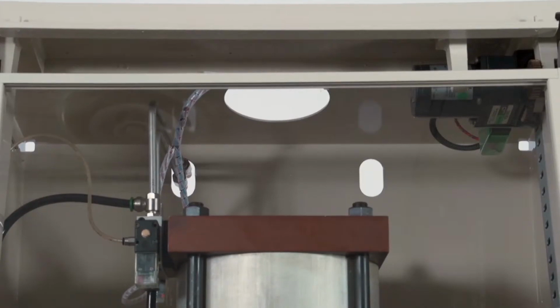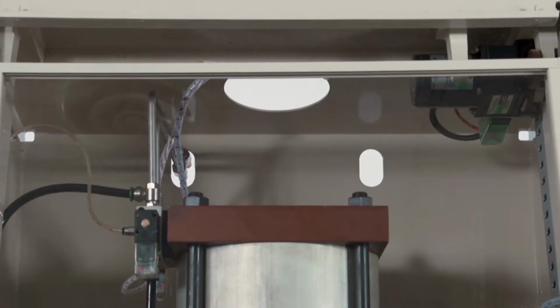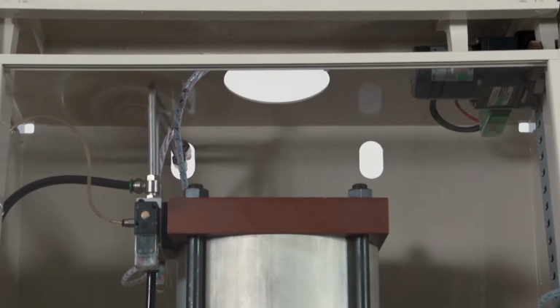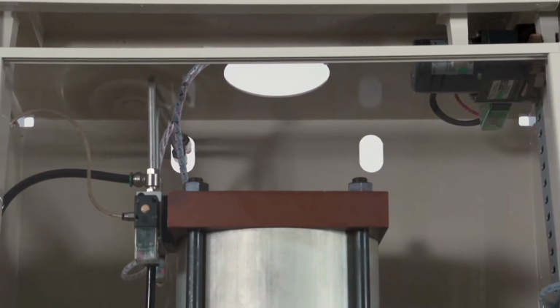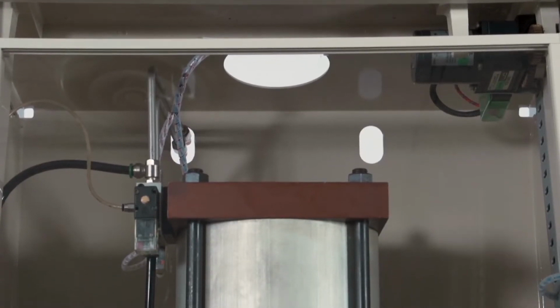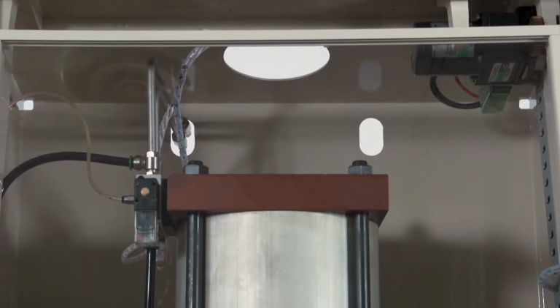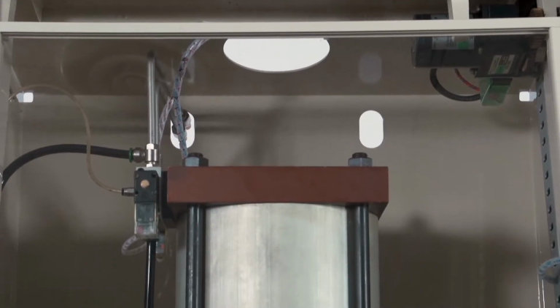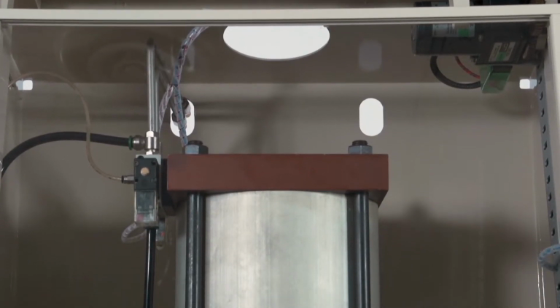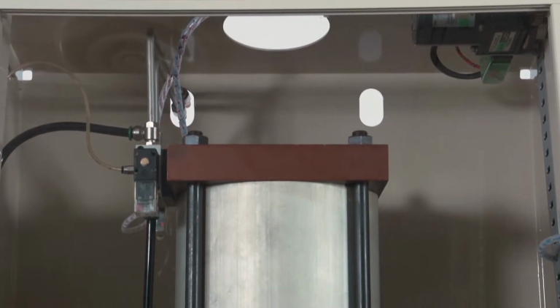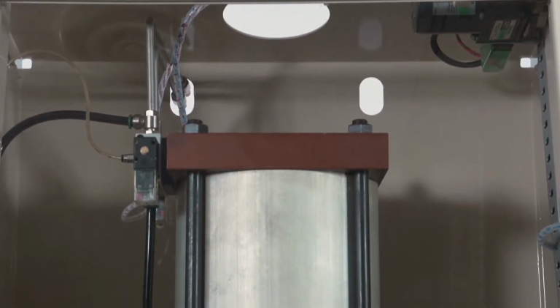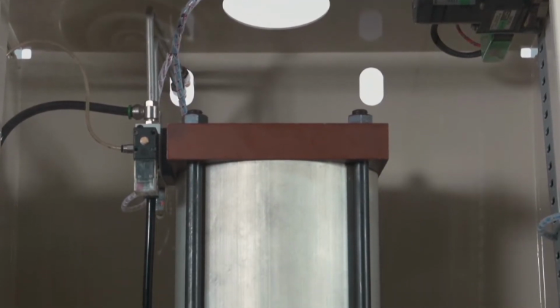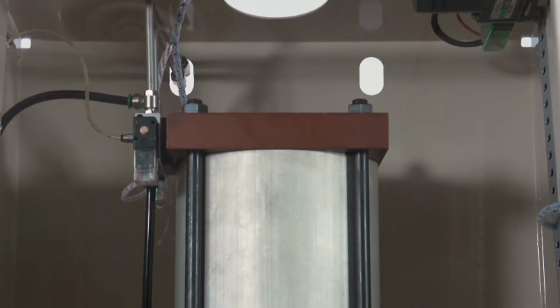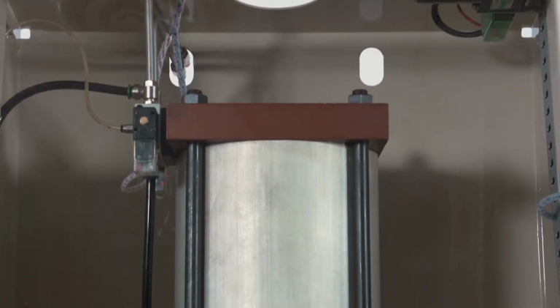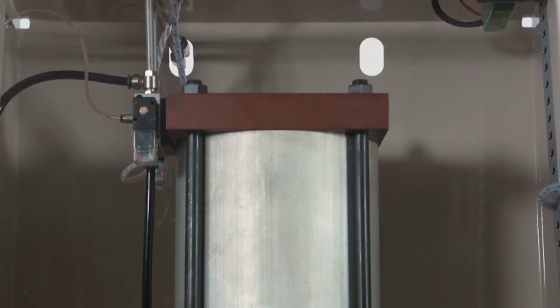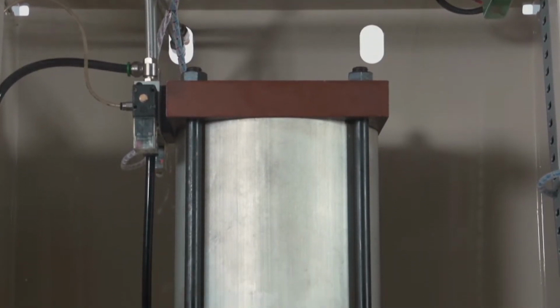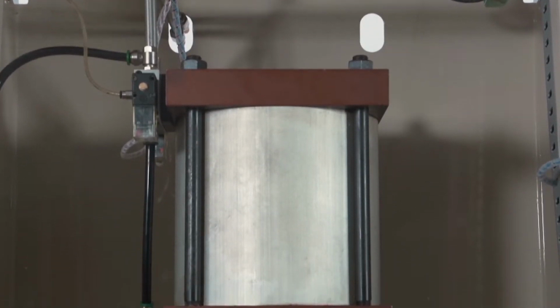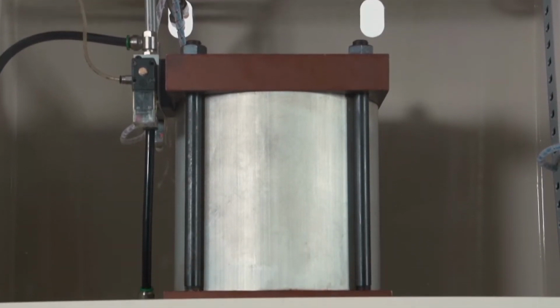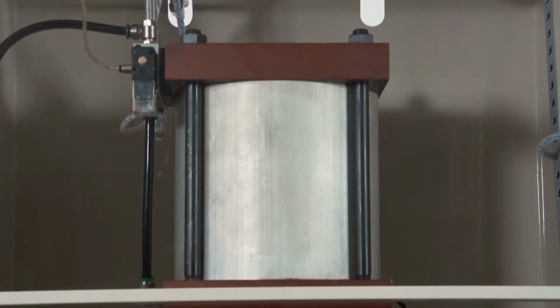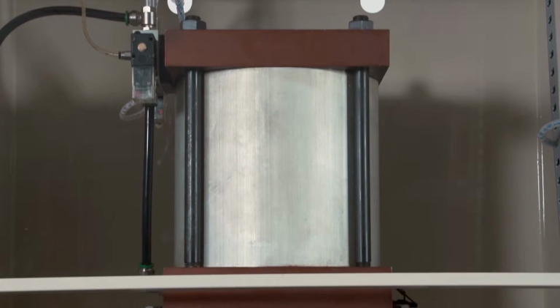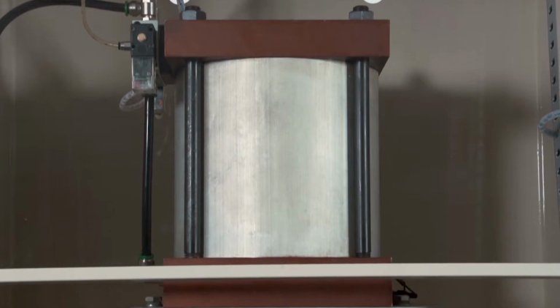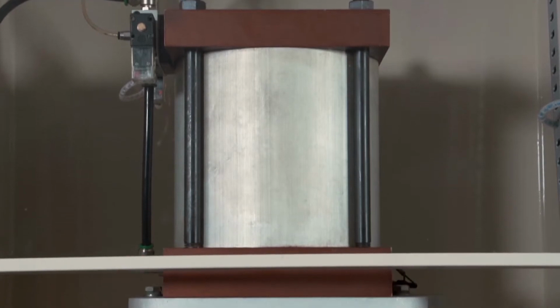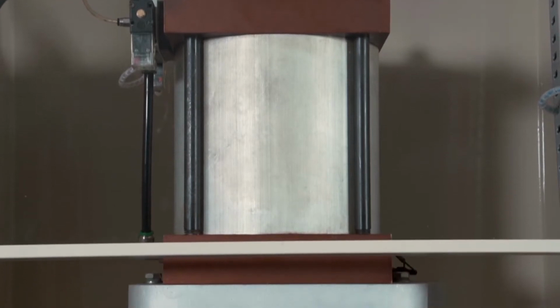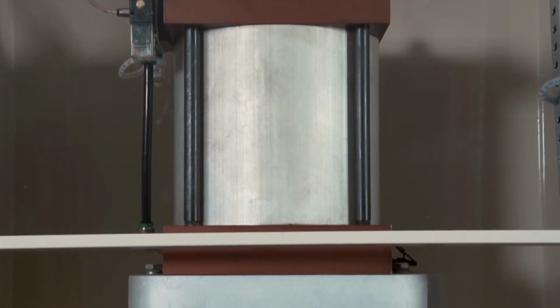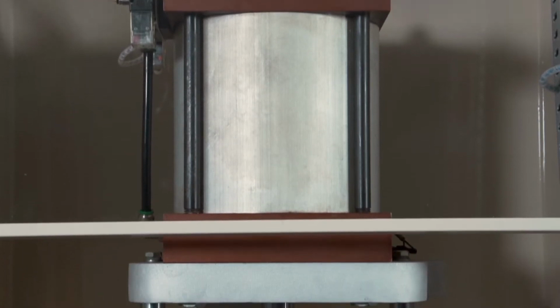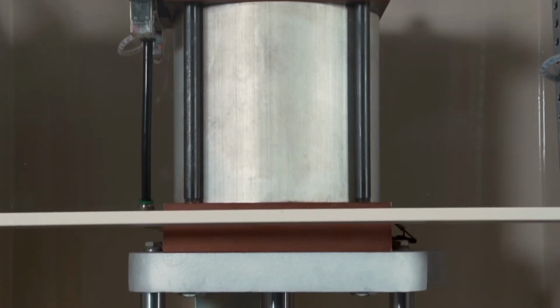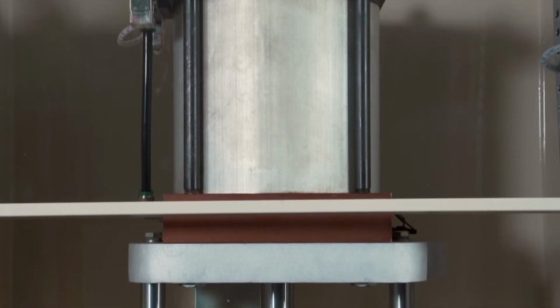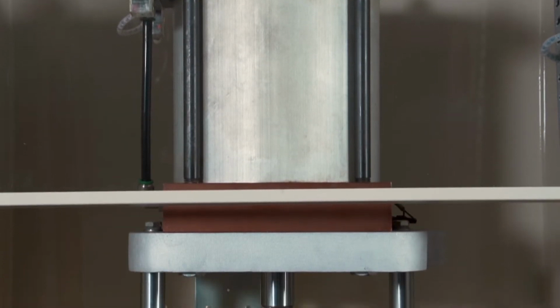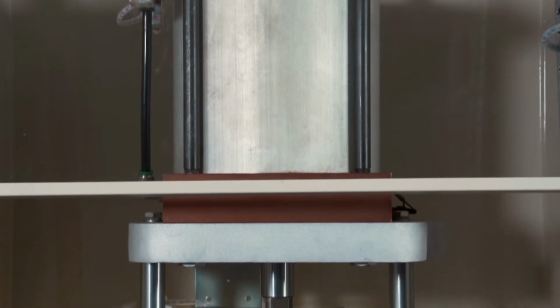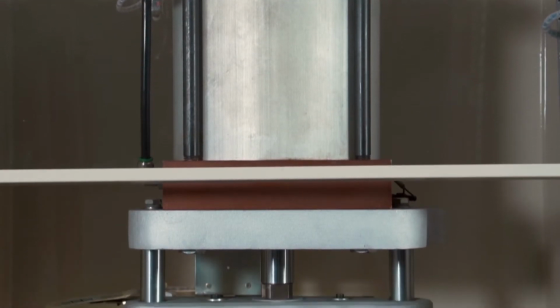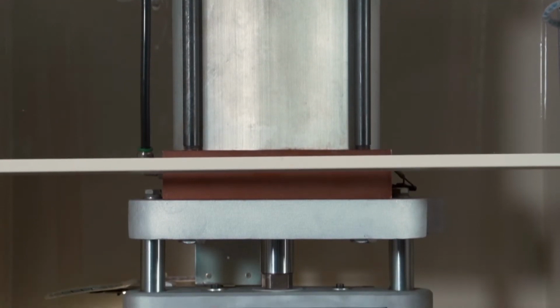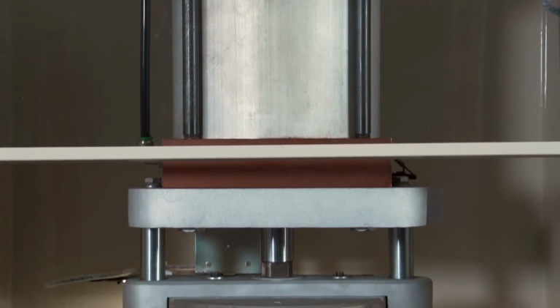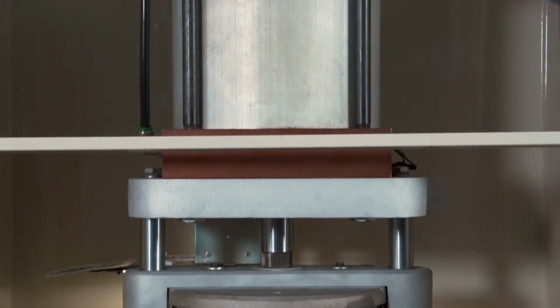Both the main compression cylinder and clamp cylinder are rebuilt, tested, and equipped with new solenoid valves.